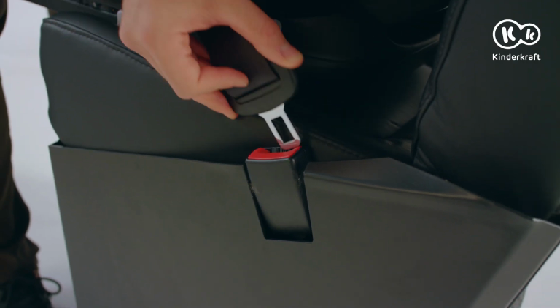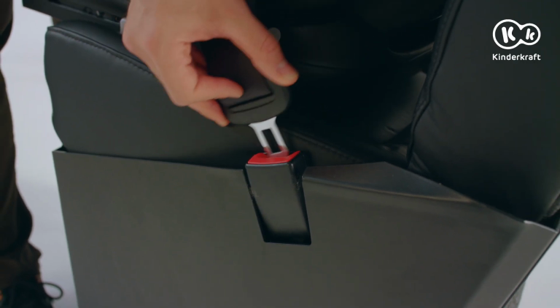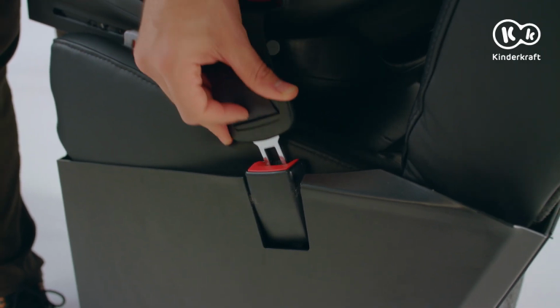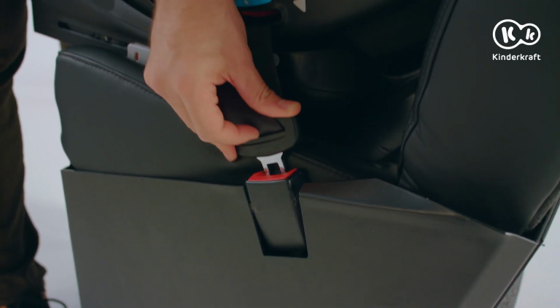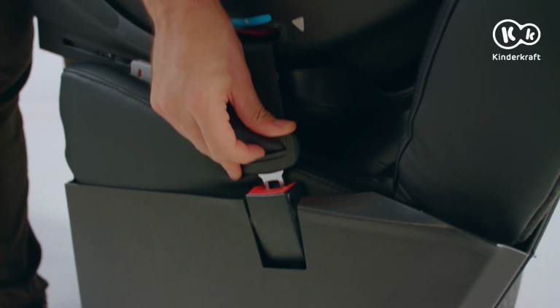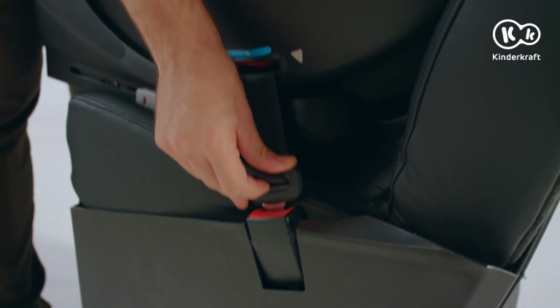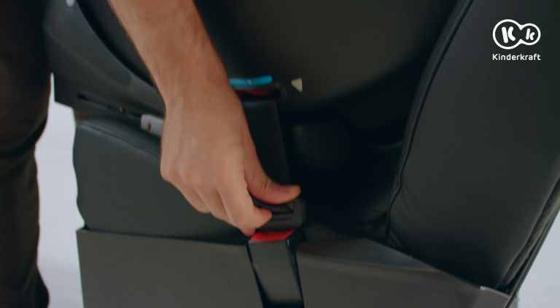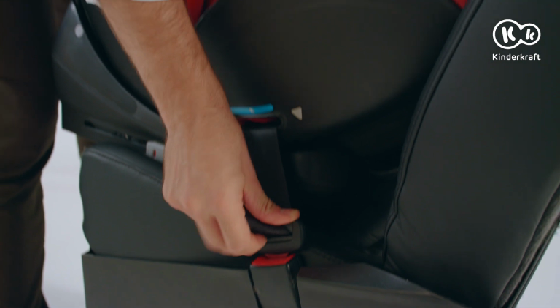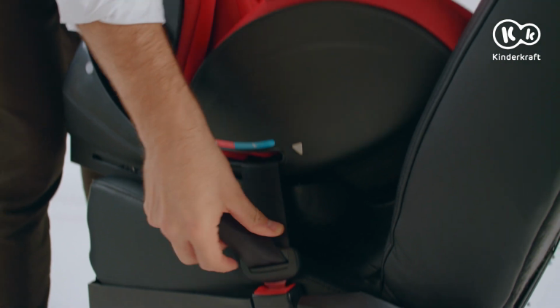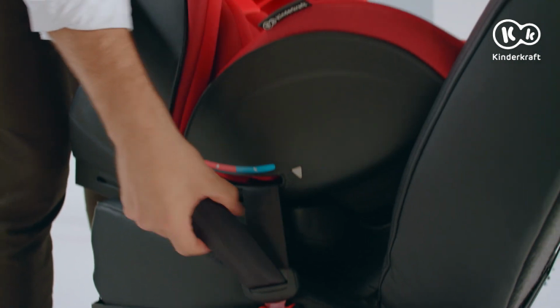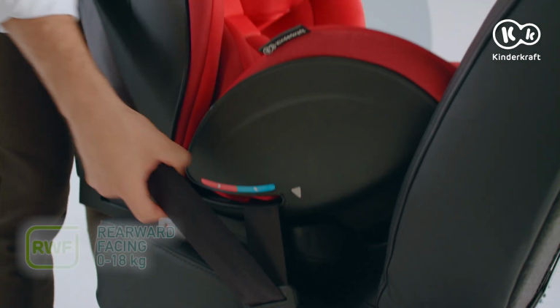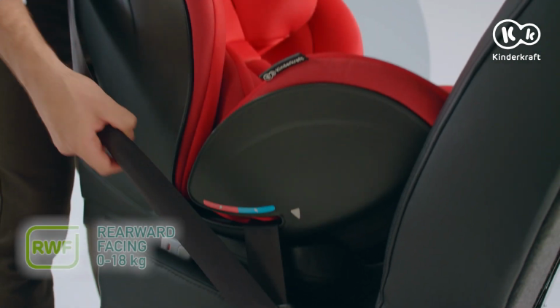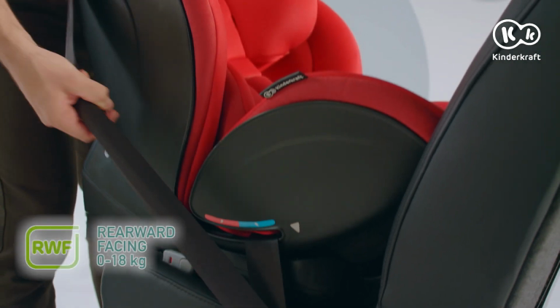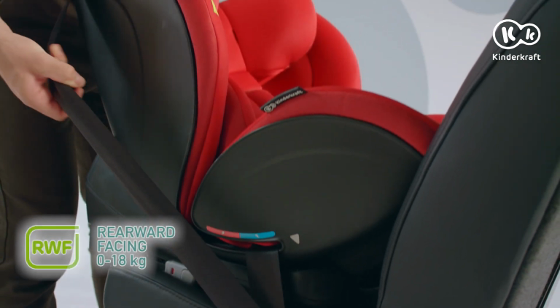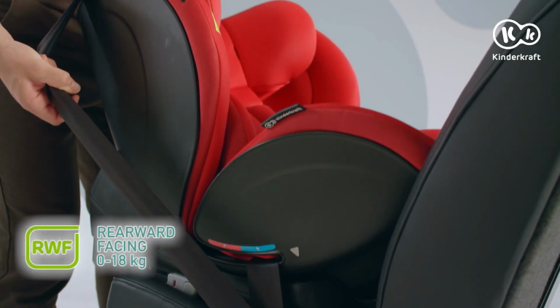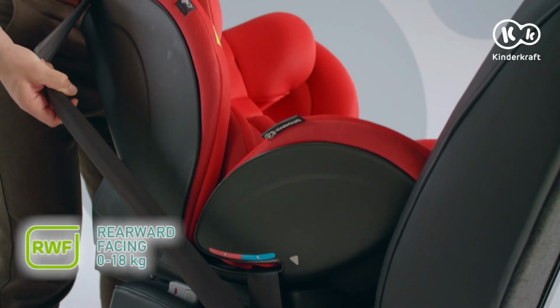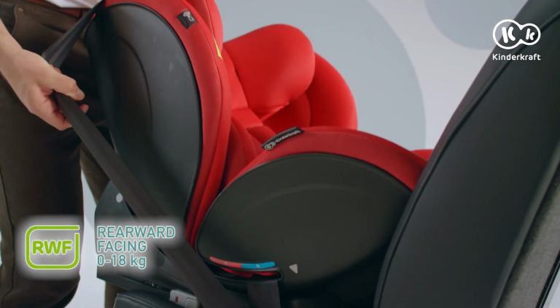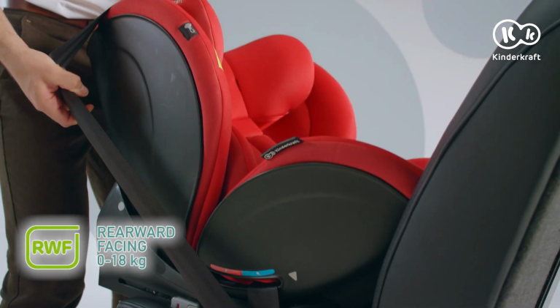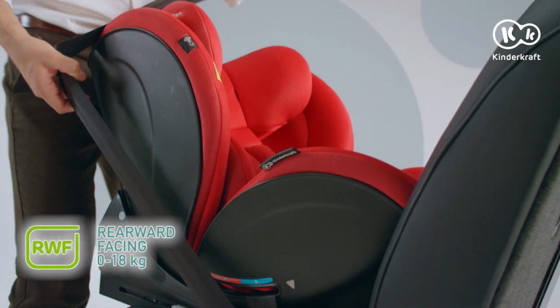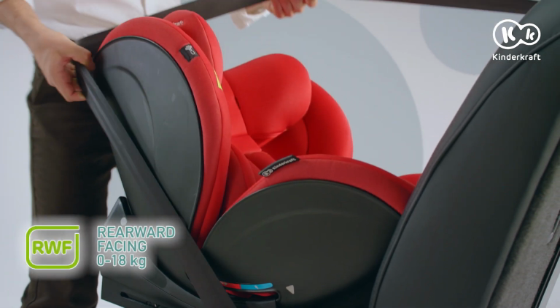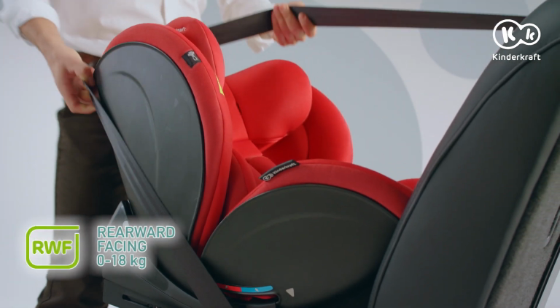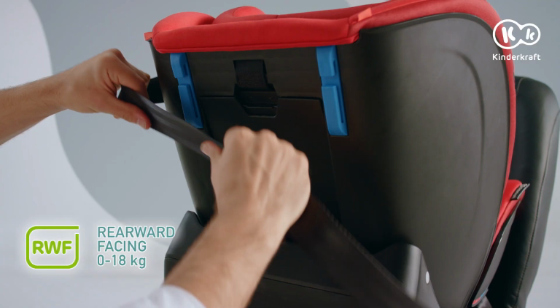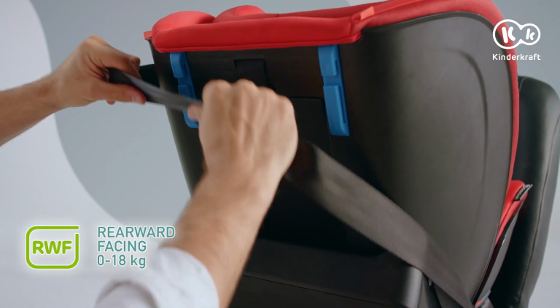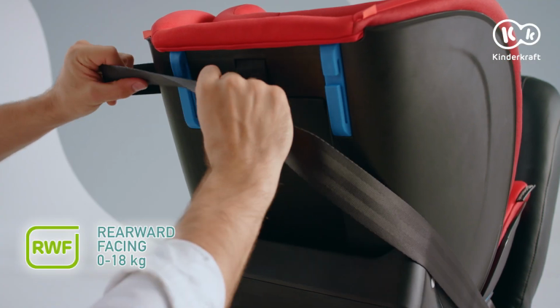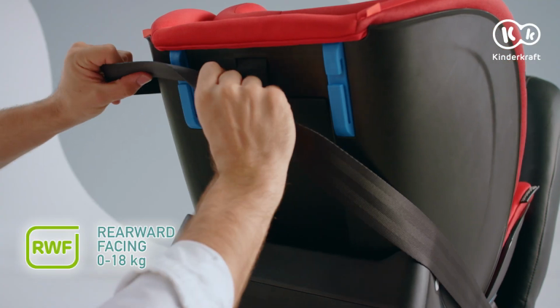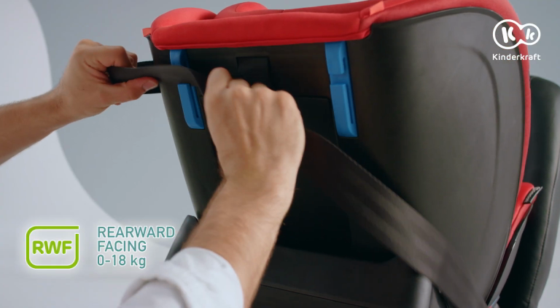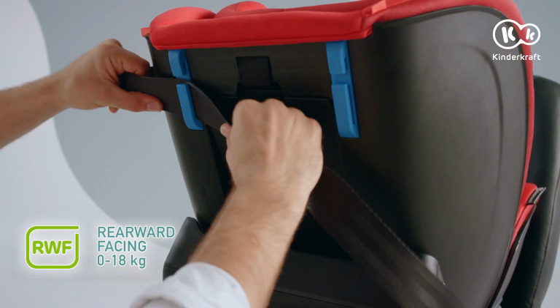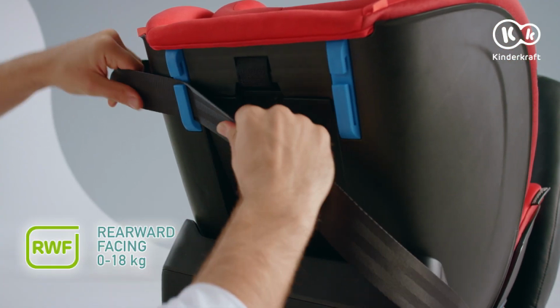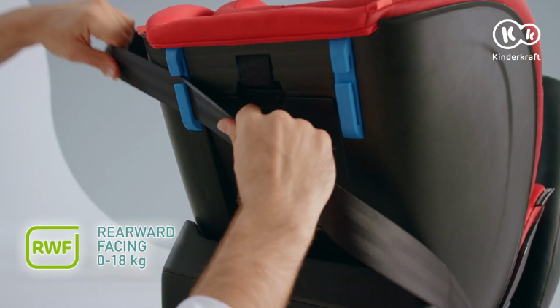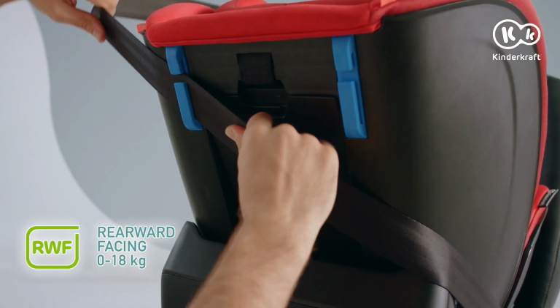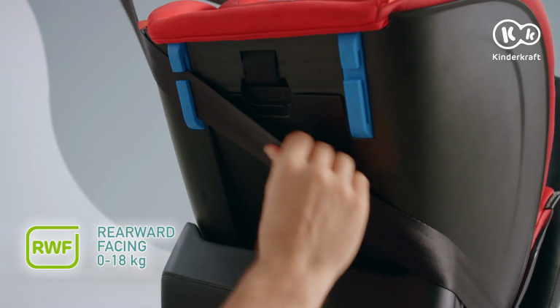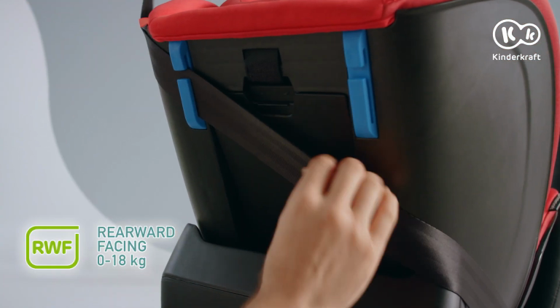The MyWay is fastened with the car seatbelt. The convenient belt guides ensure the proper installation.